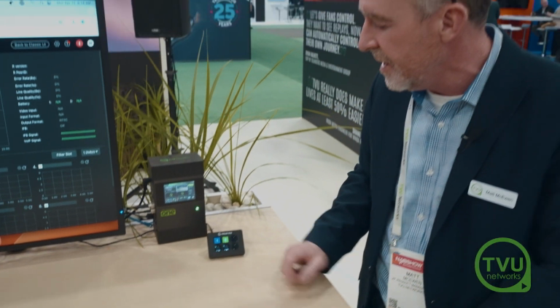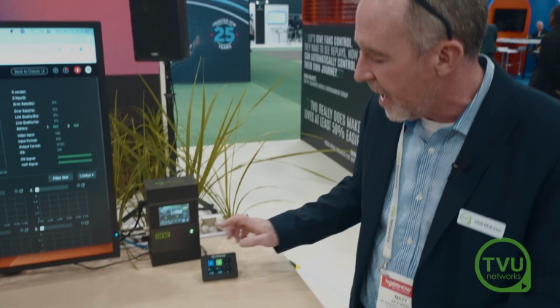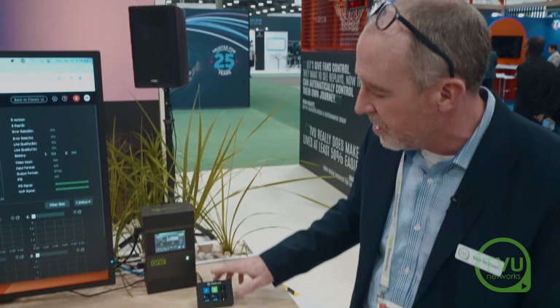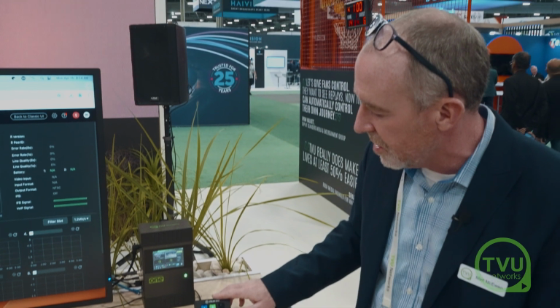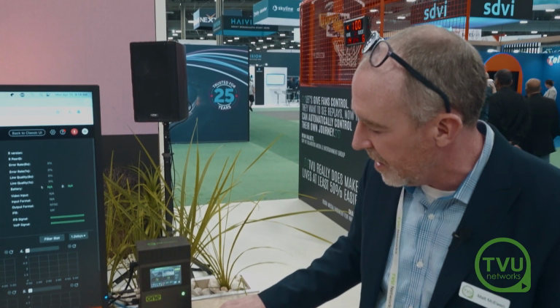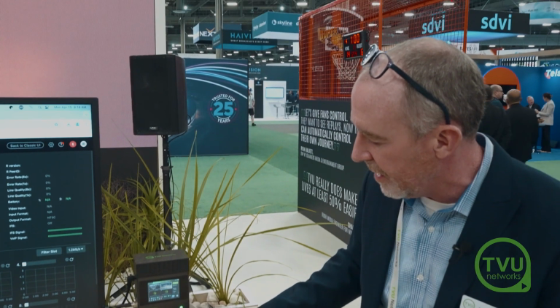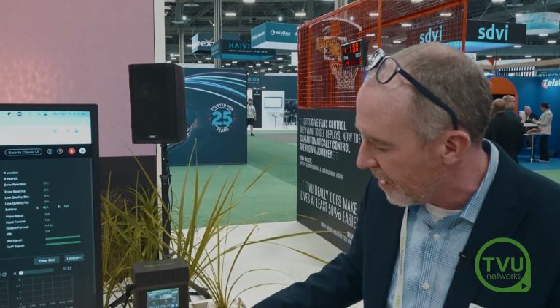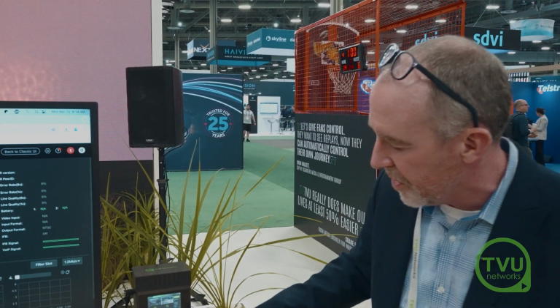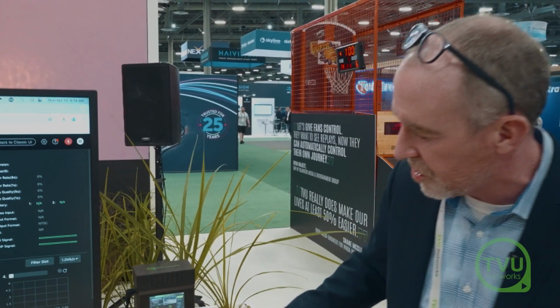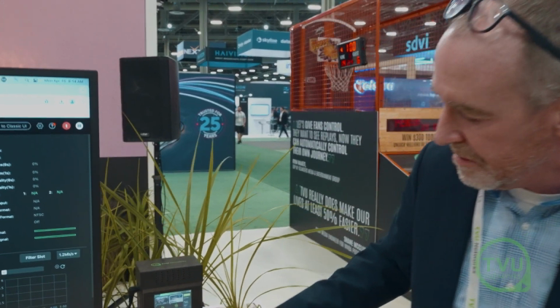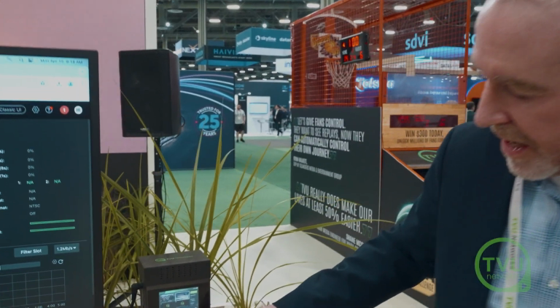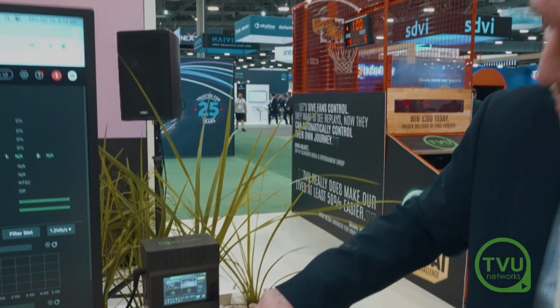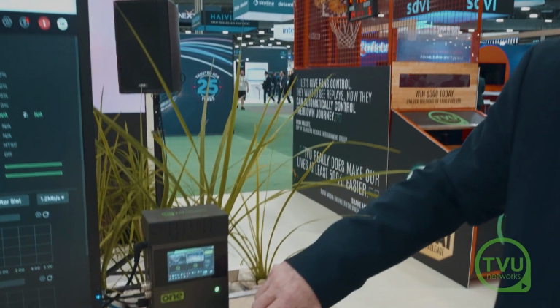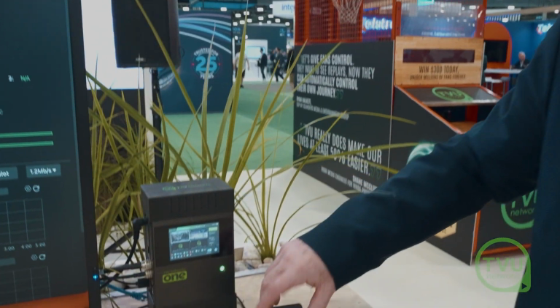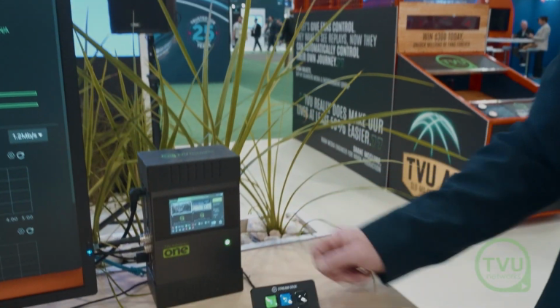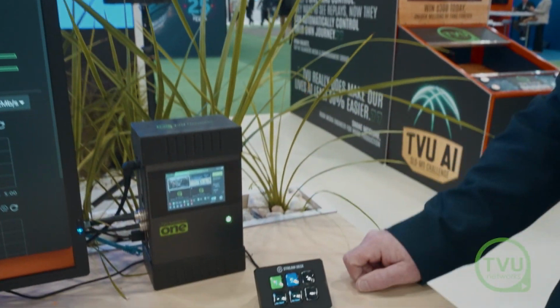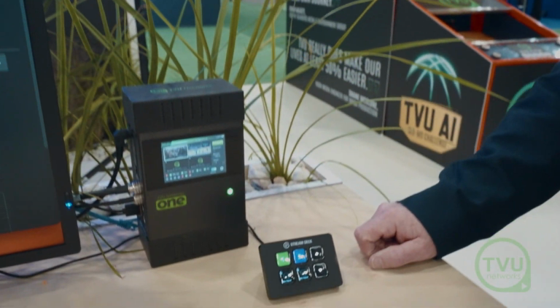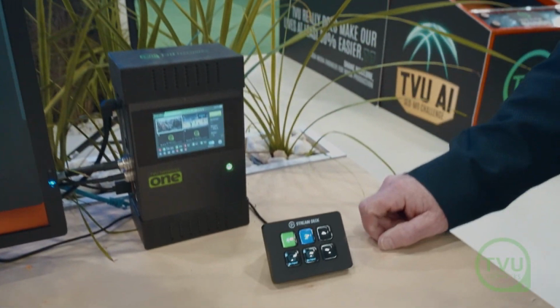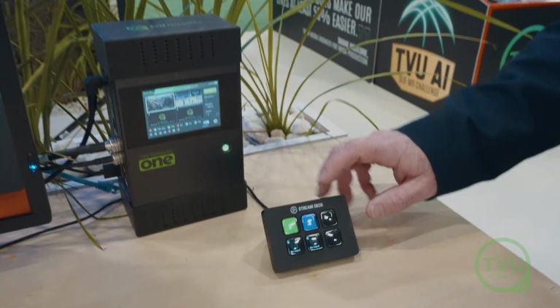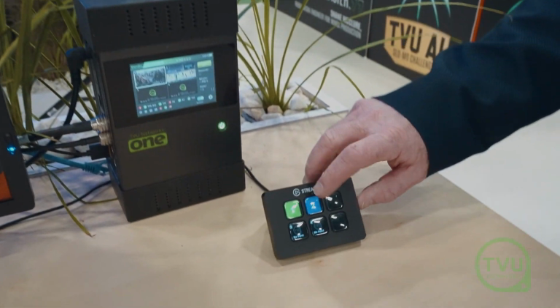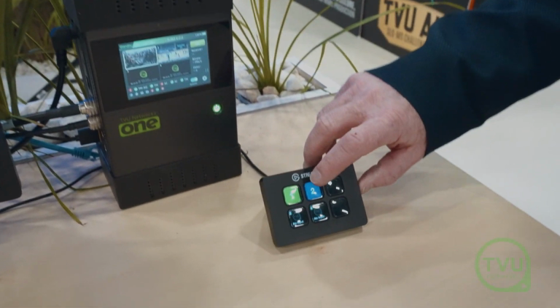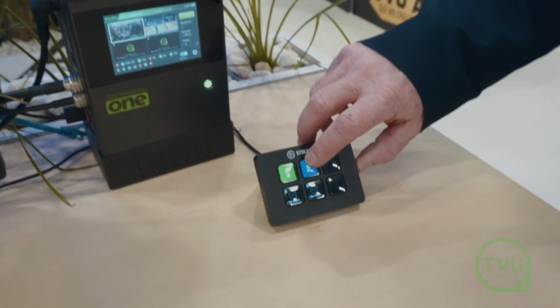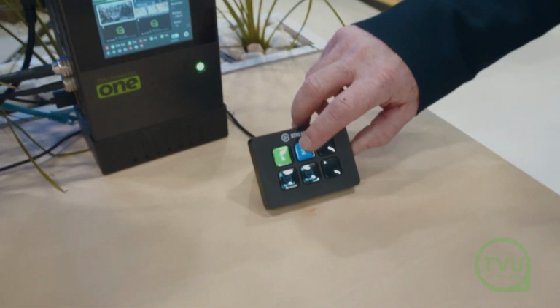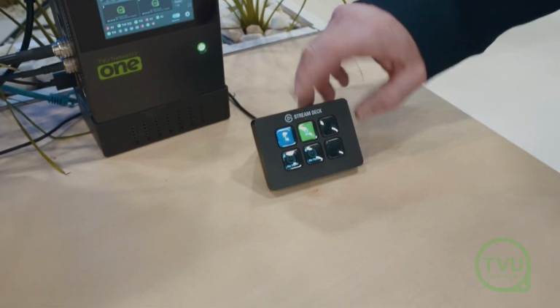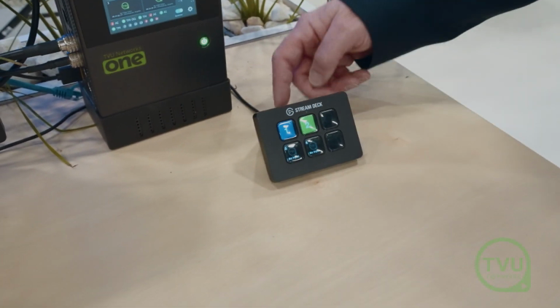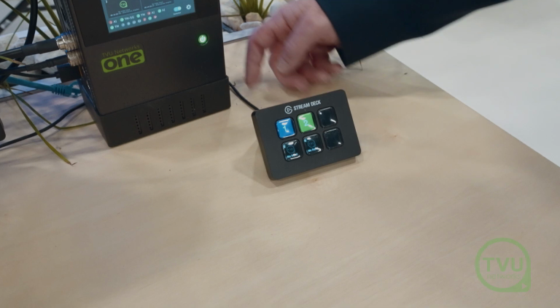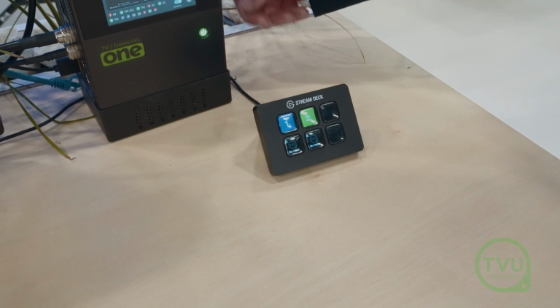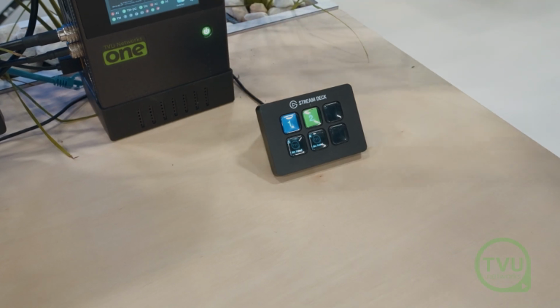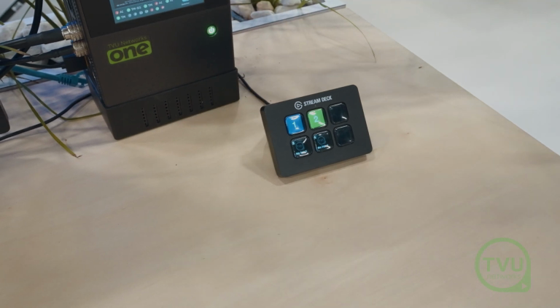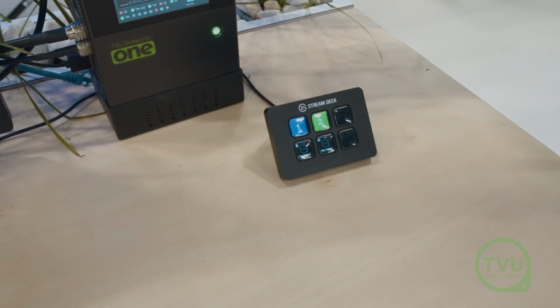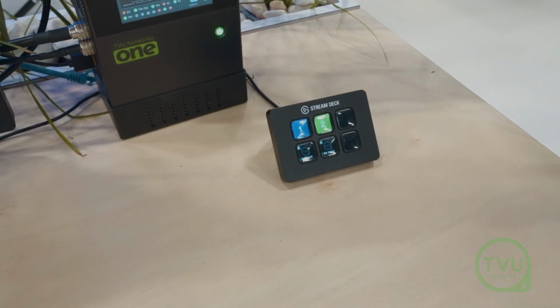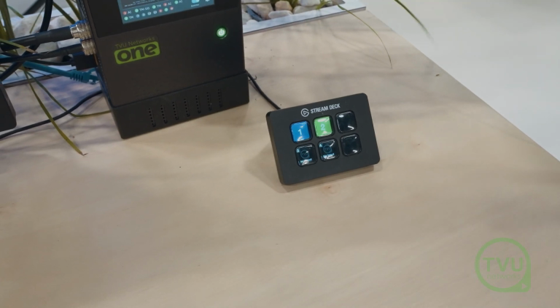I can also do it from the Stream Deck. From the Stream Deck here you can see I can do the same thing — it's just connected by USB to the pack. It's a nice little external interface.